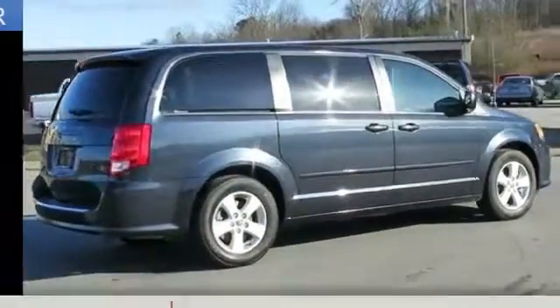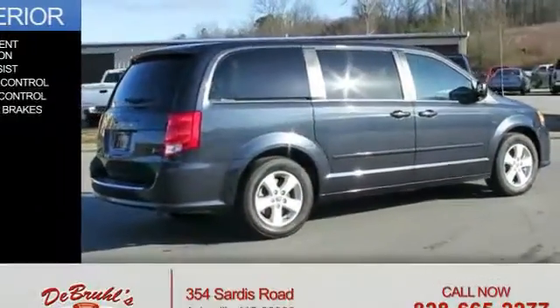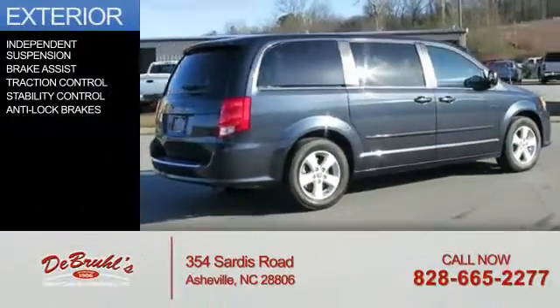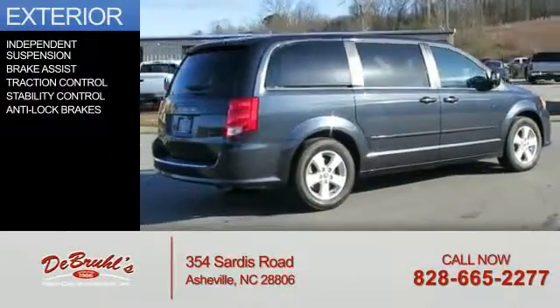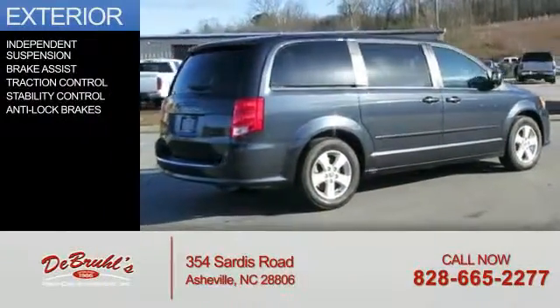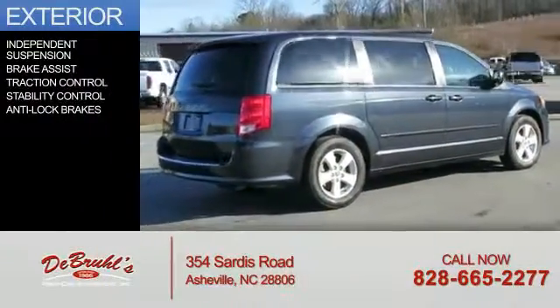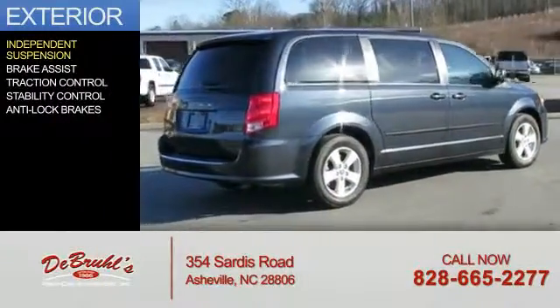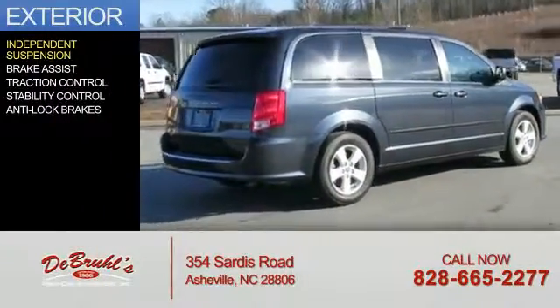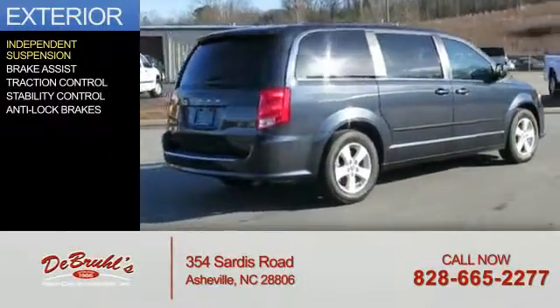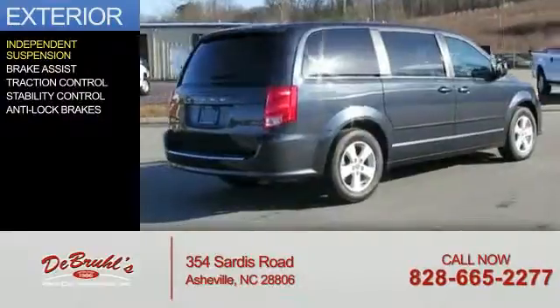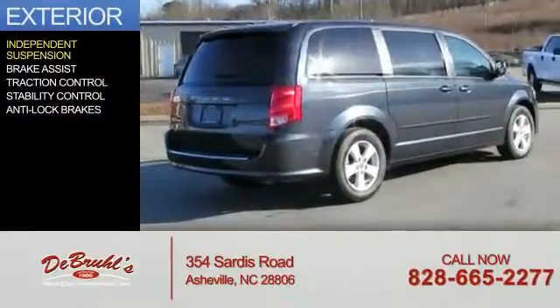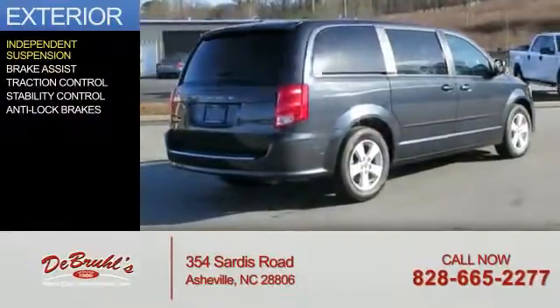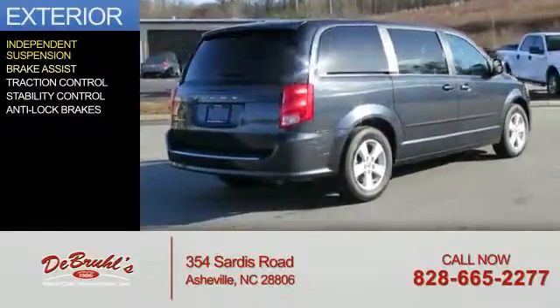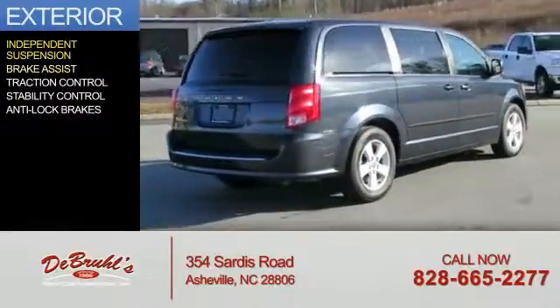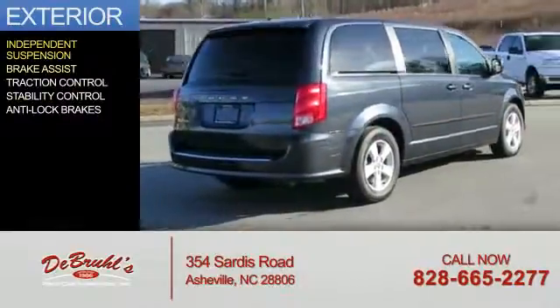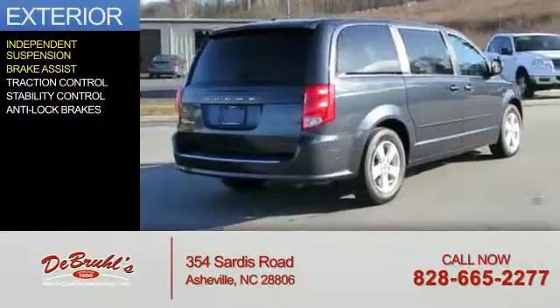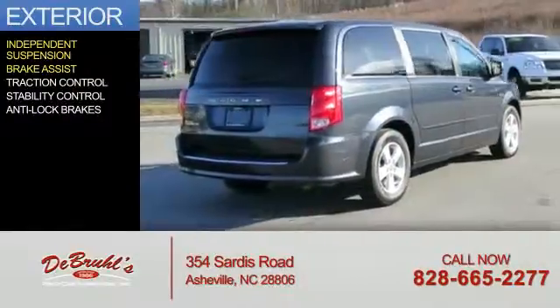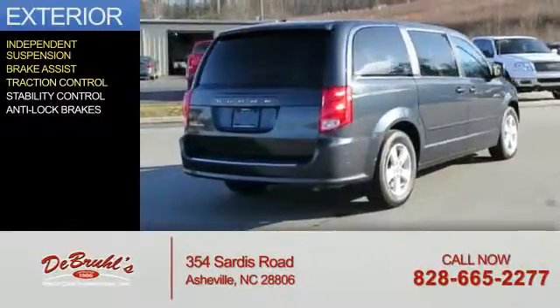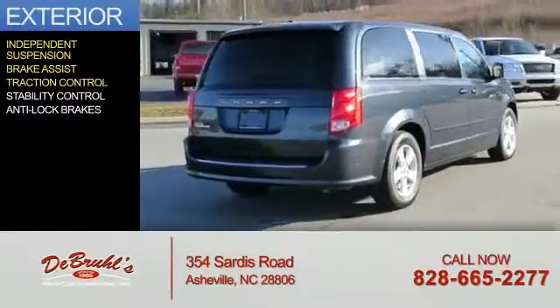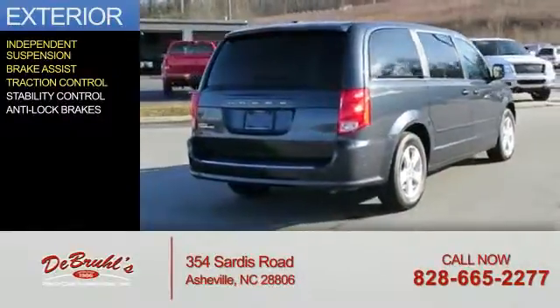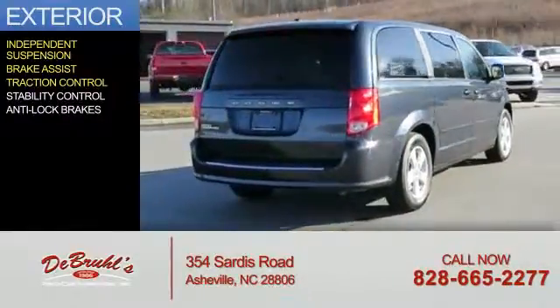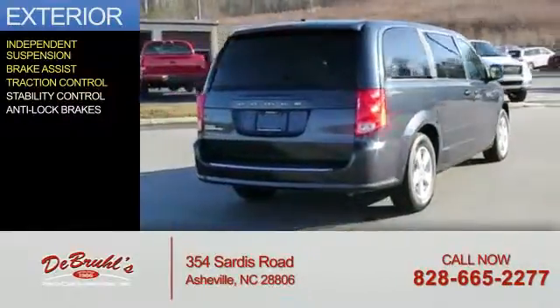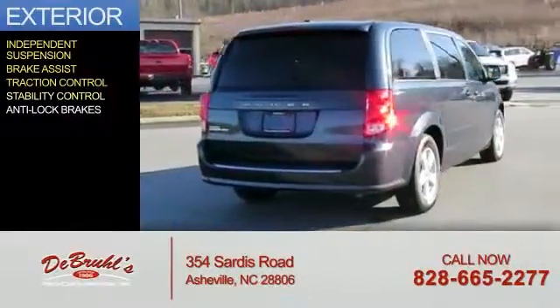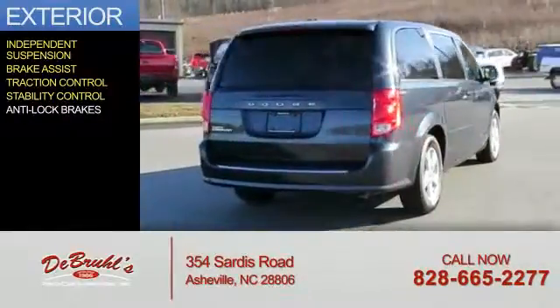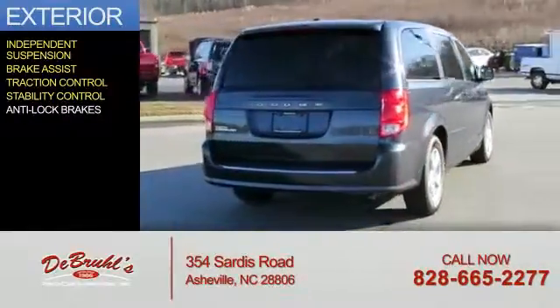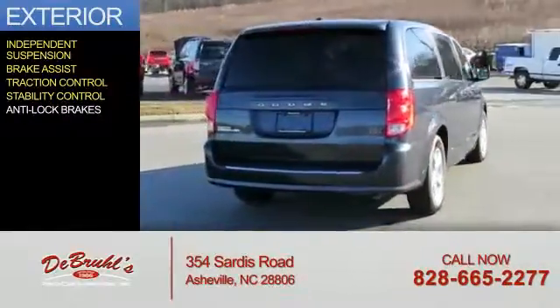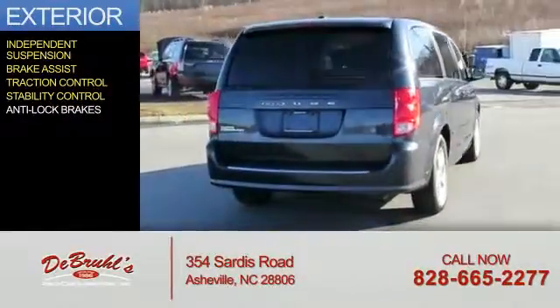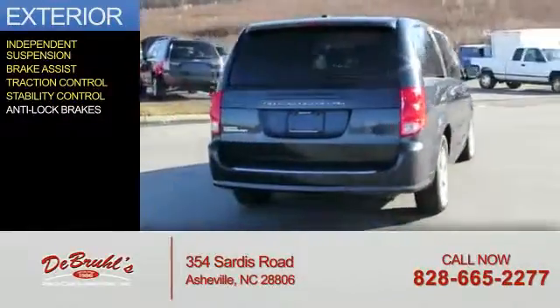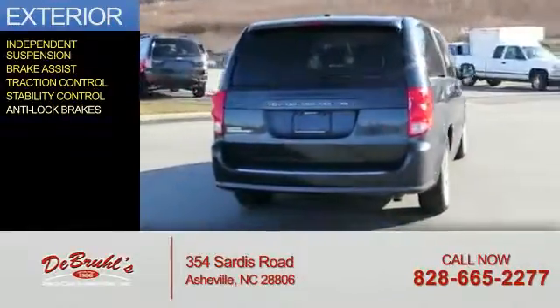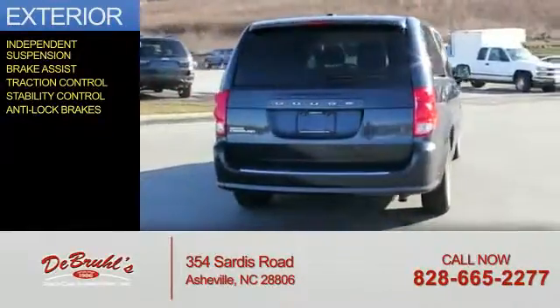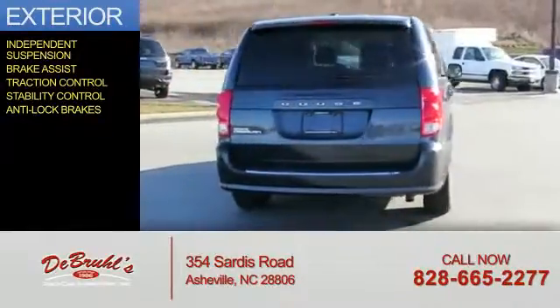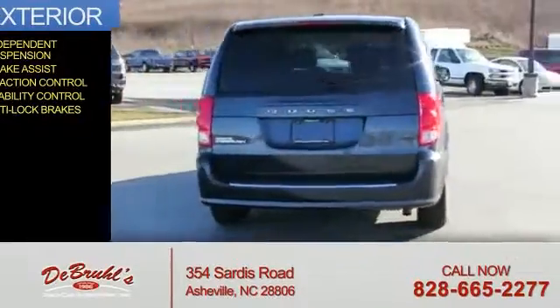The features include independent suspension, brake assist, traction control, stability control, and anti-lock brakes.